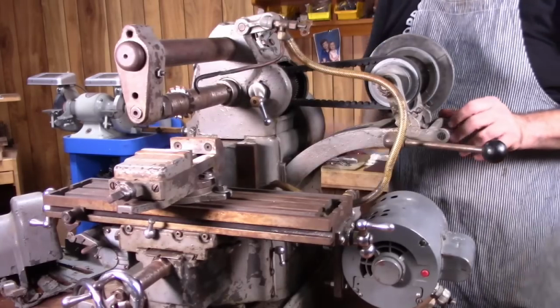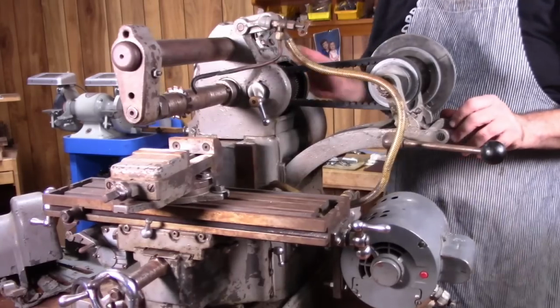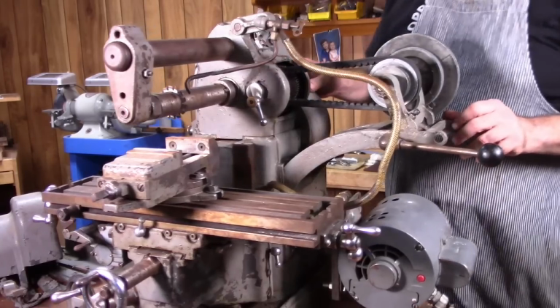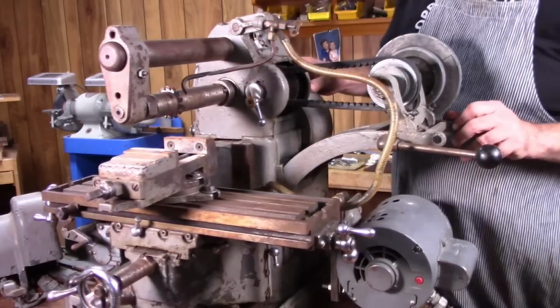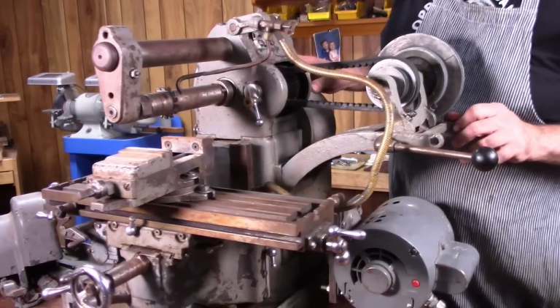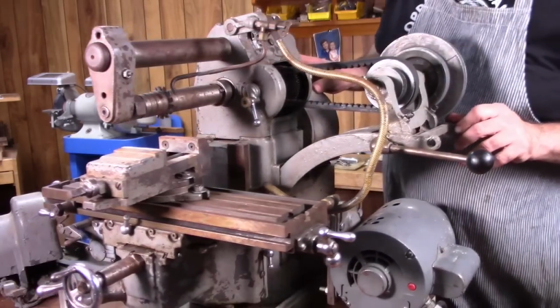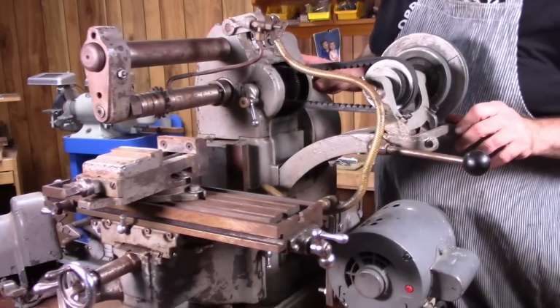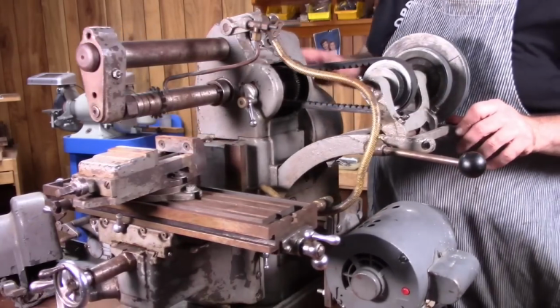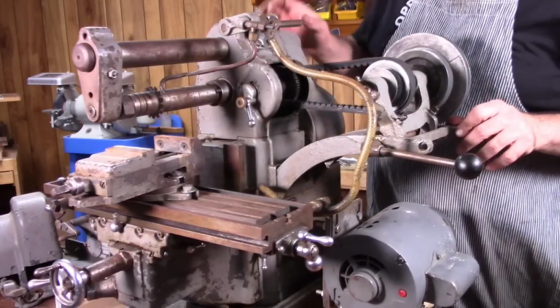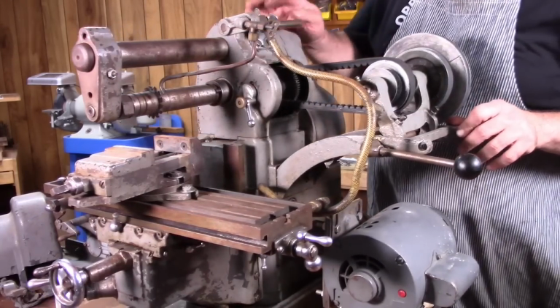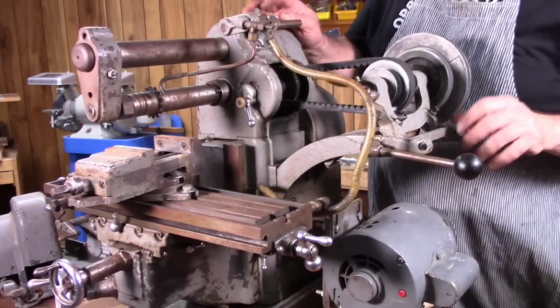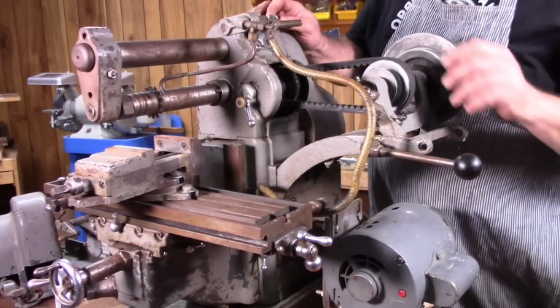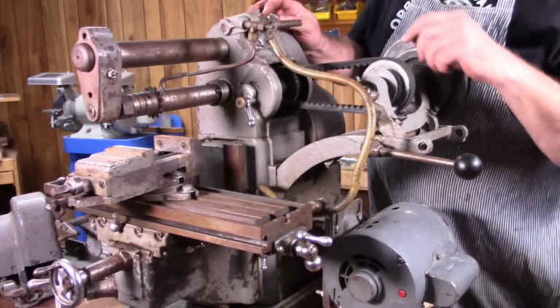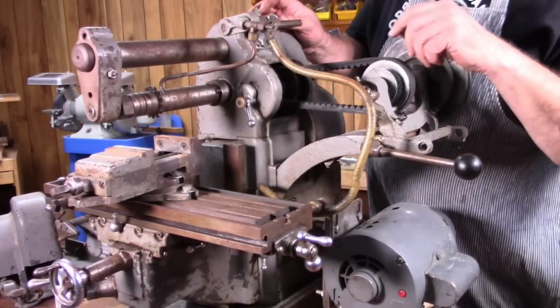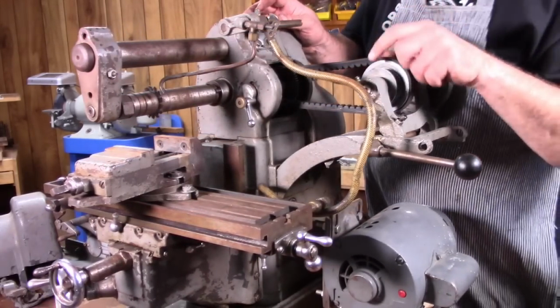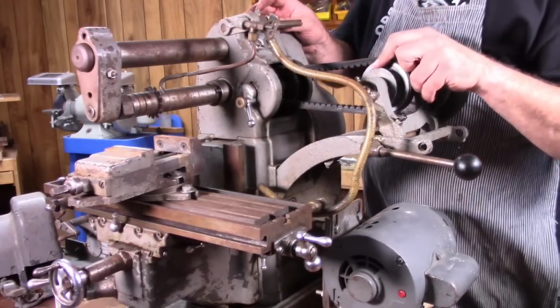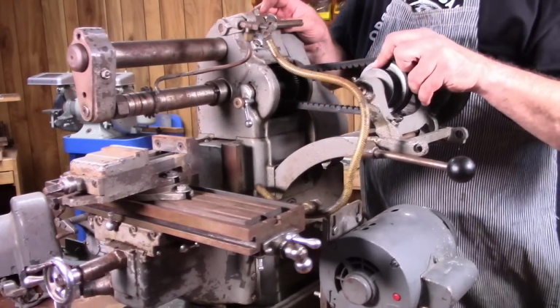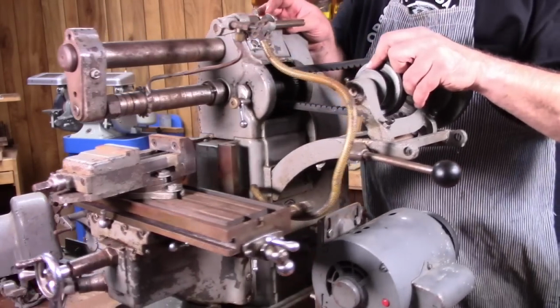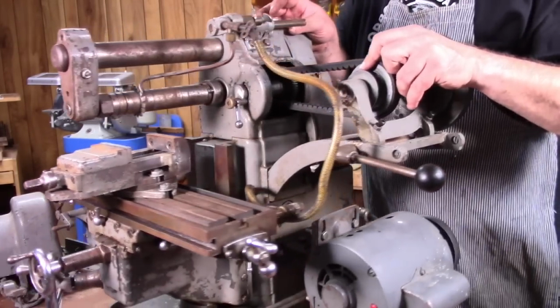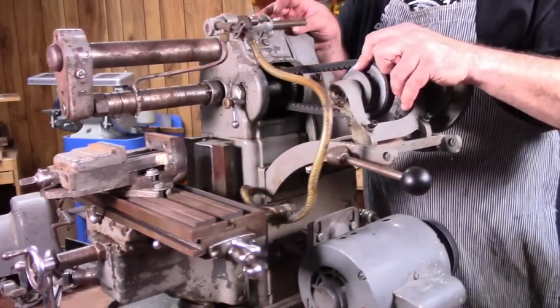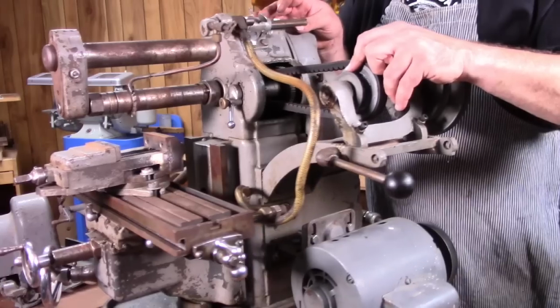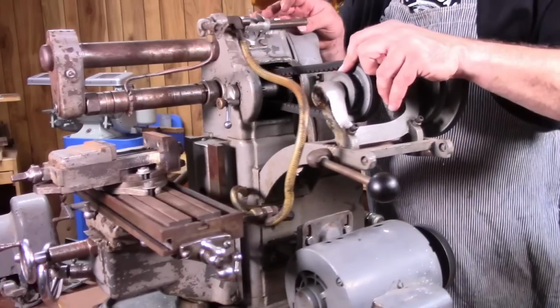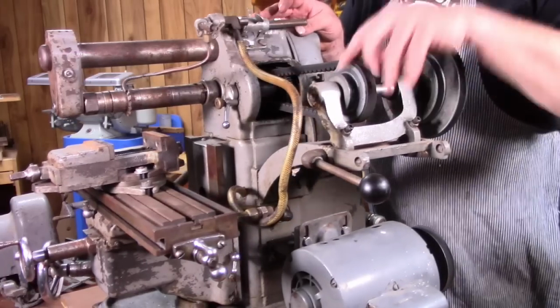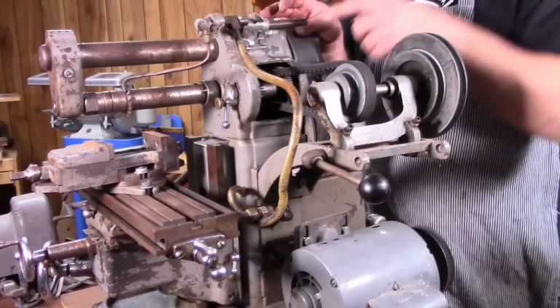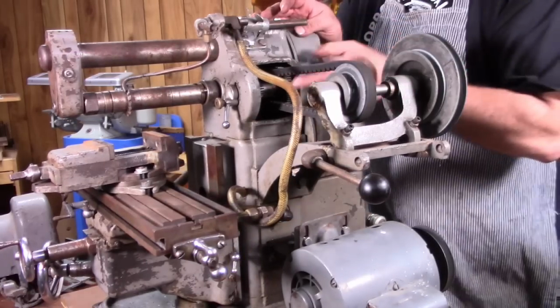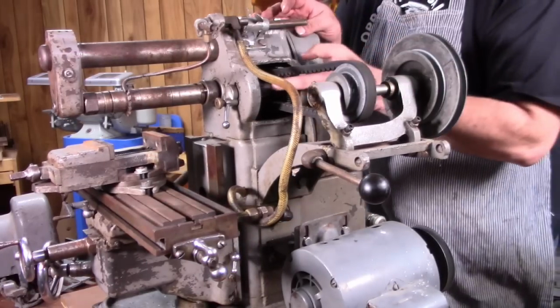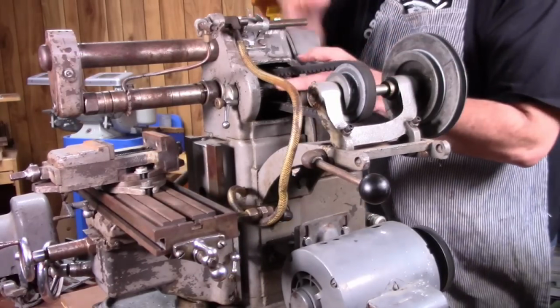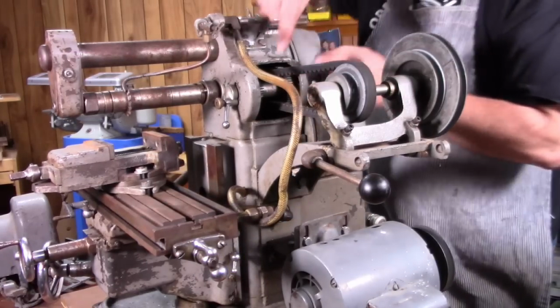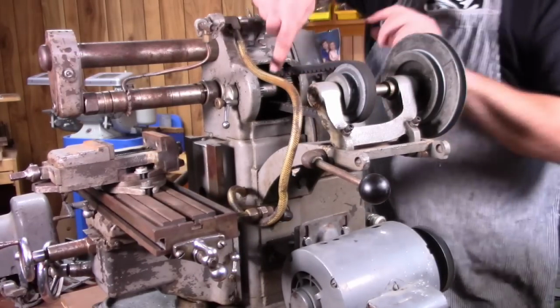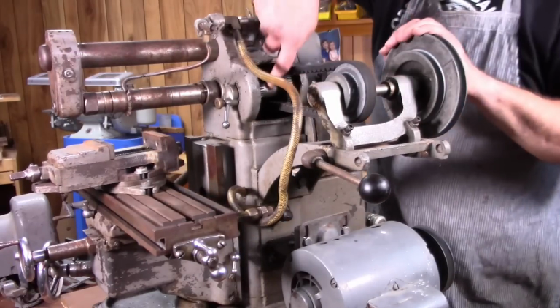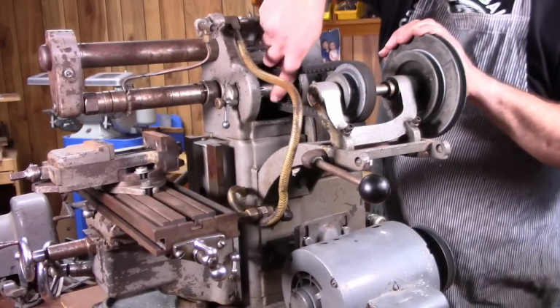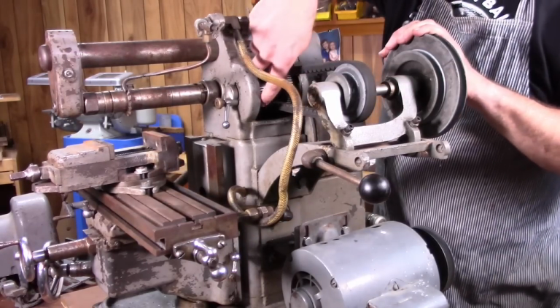Back gears — this model does have back gears, back in here.